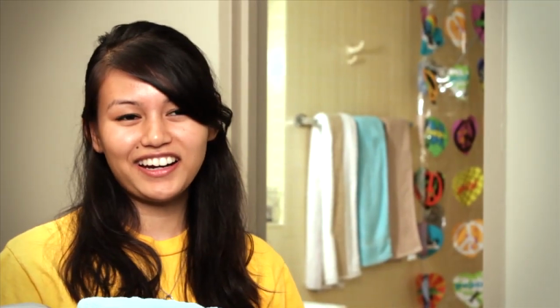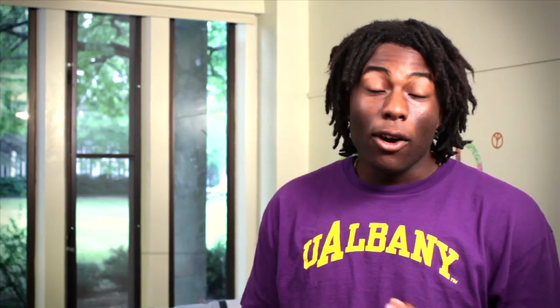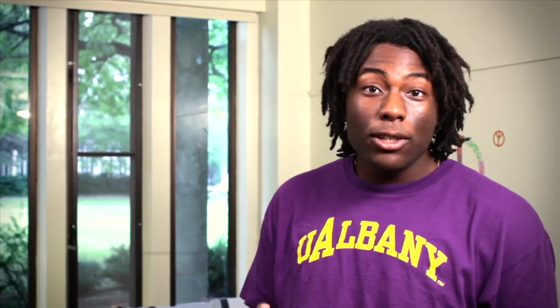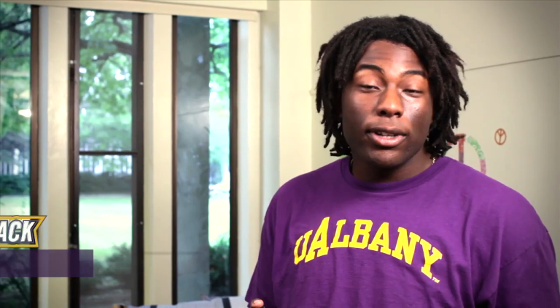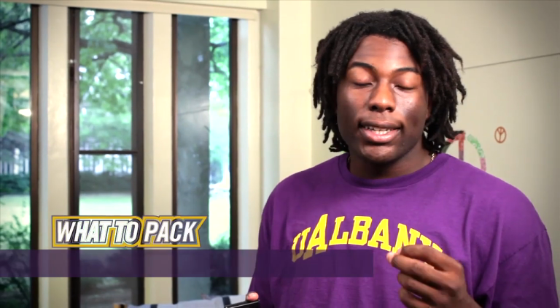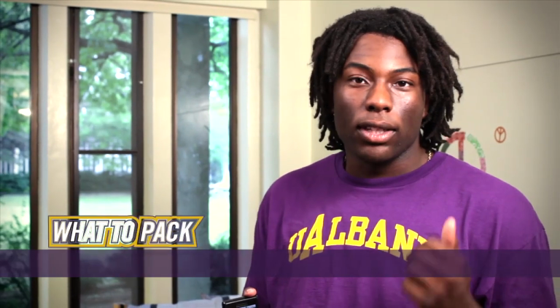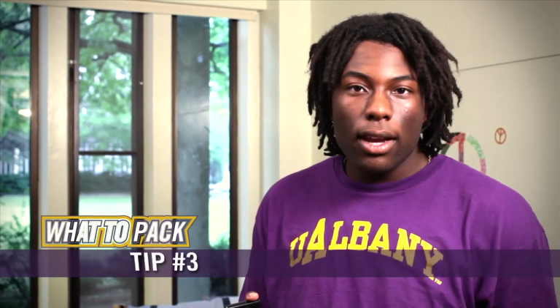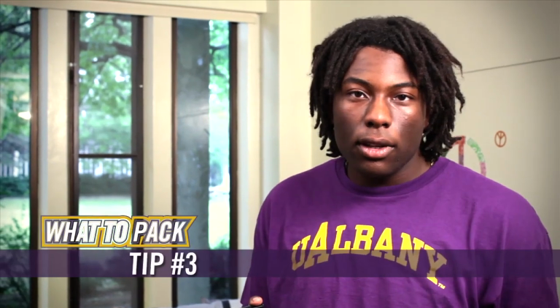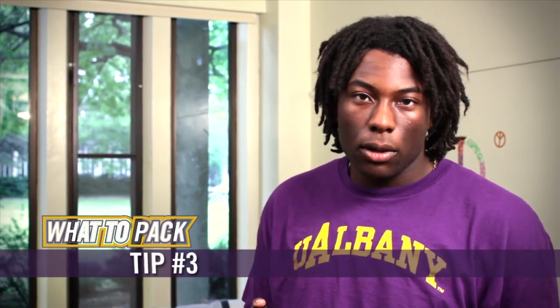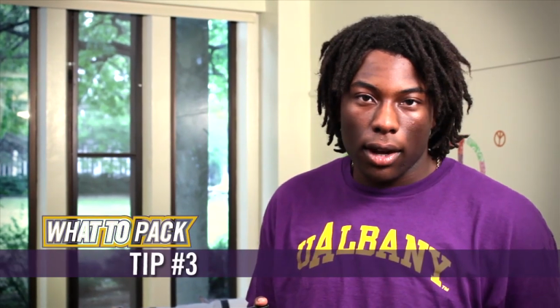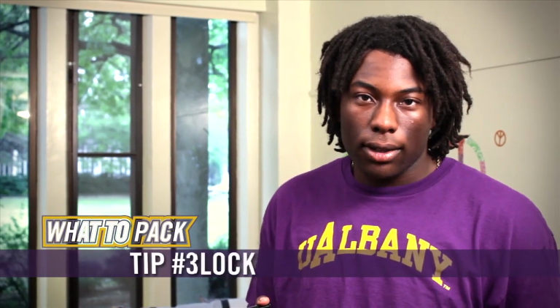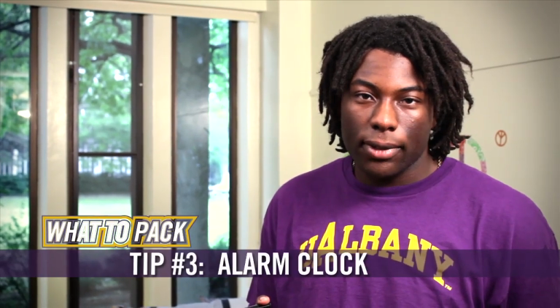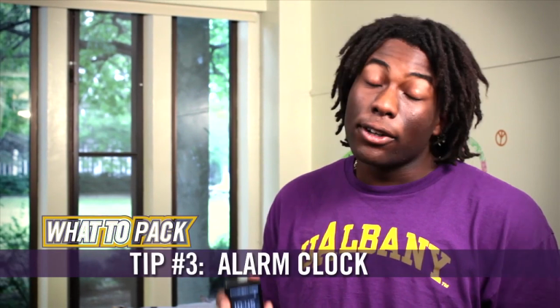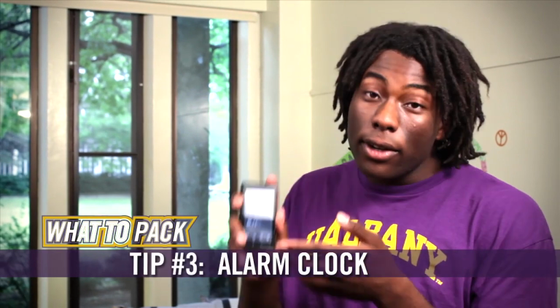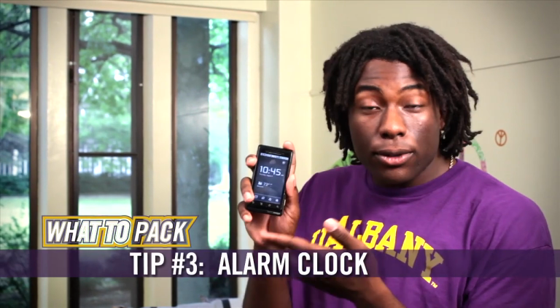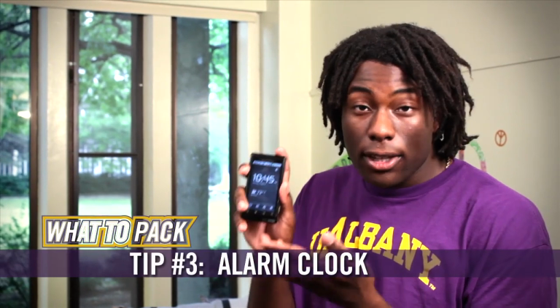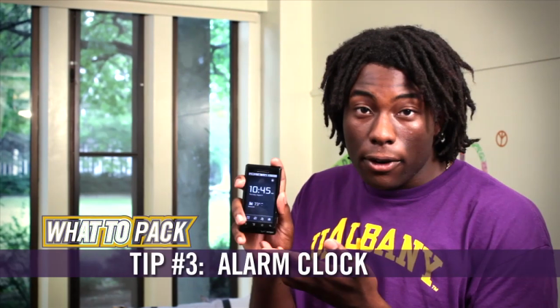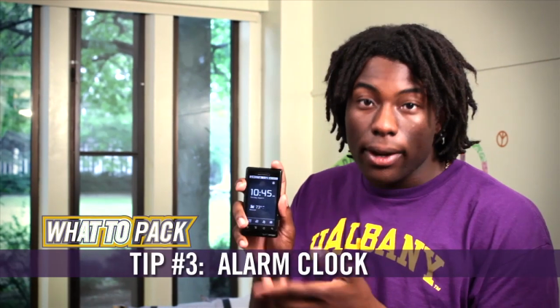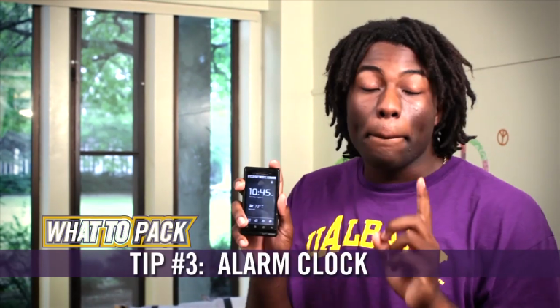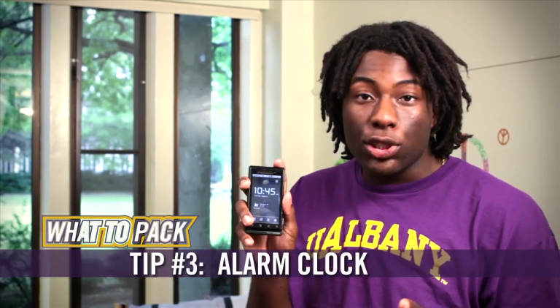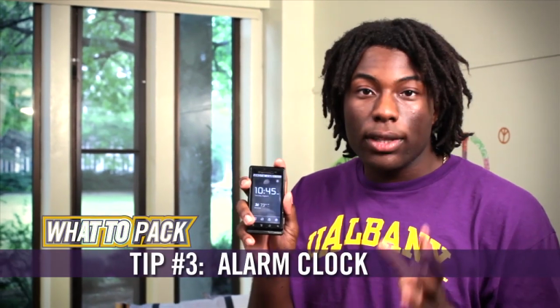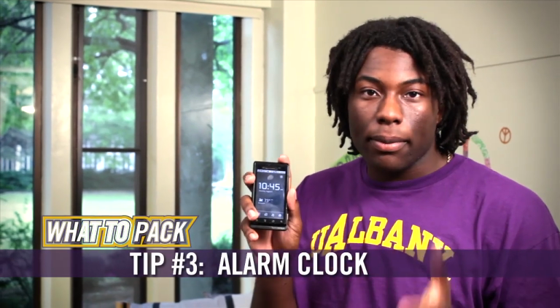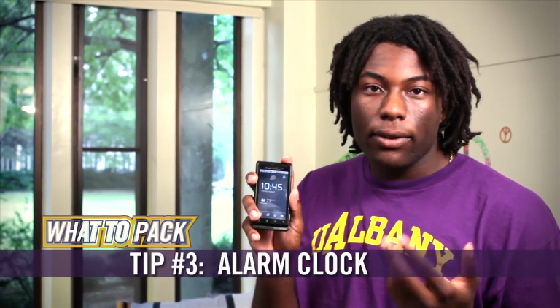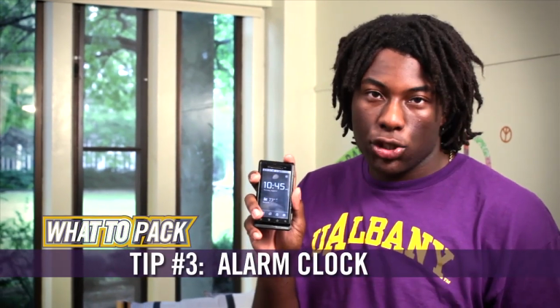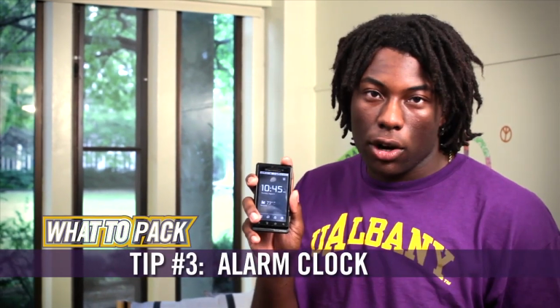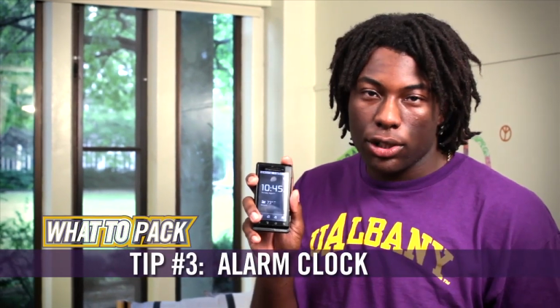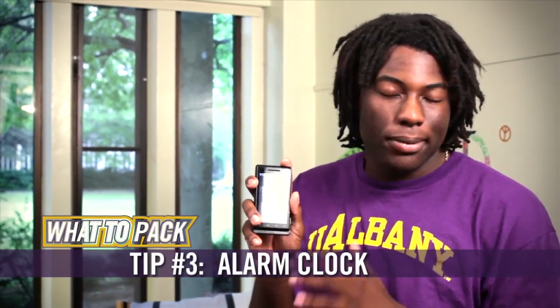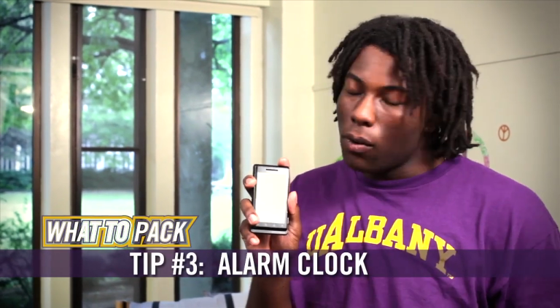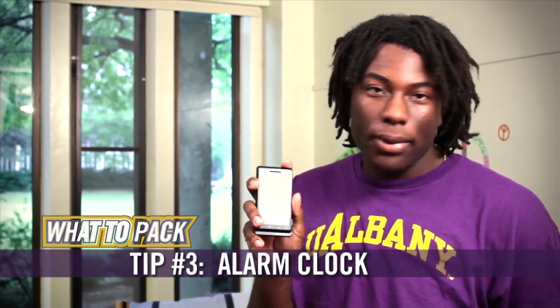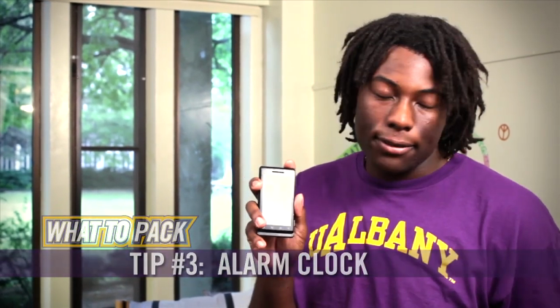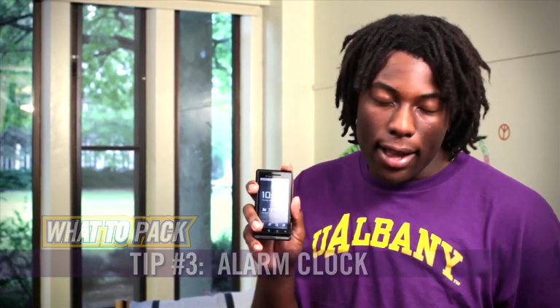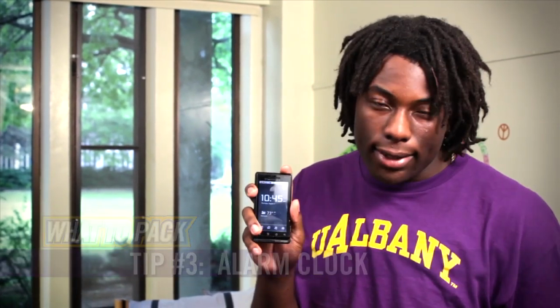You're also going to need a reliable alarm clock. If you're going to use your cell phone, make sure that the battery is charged. You don't want to be late for class.